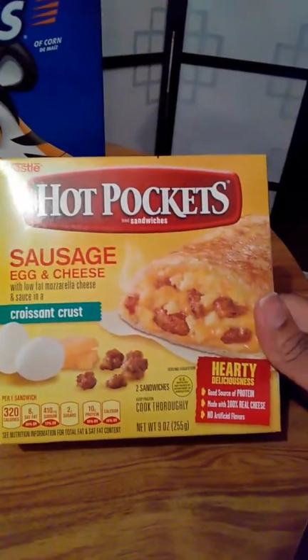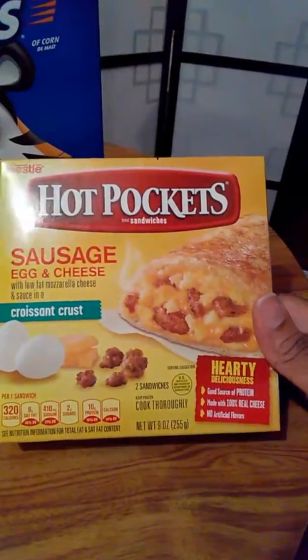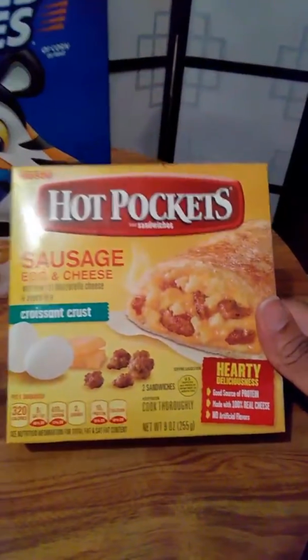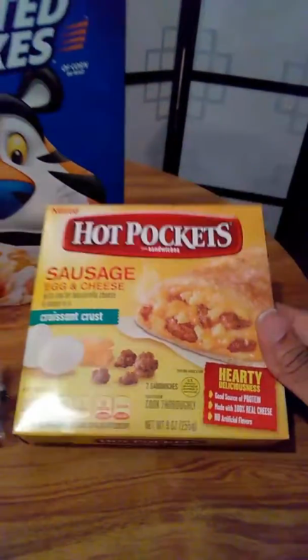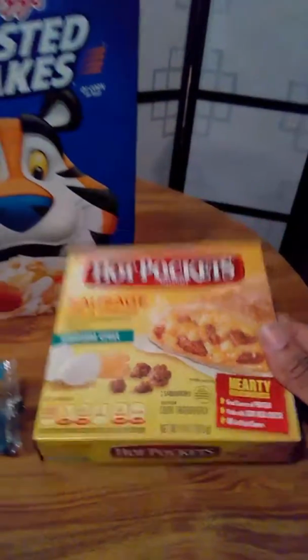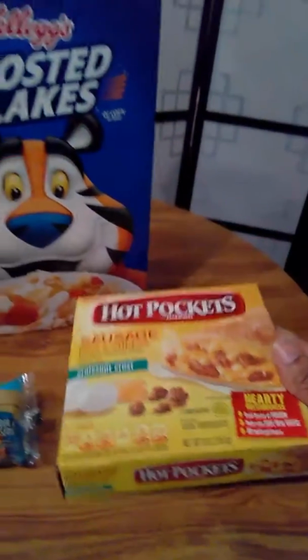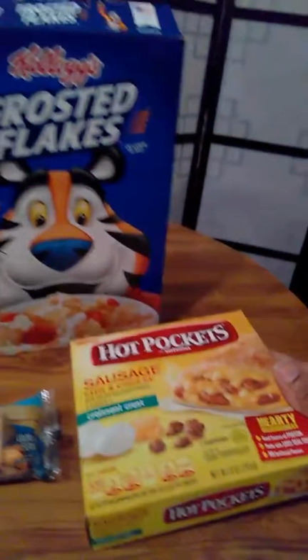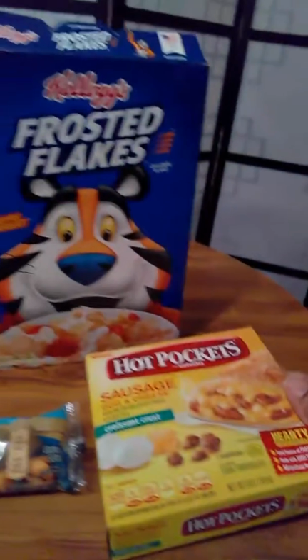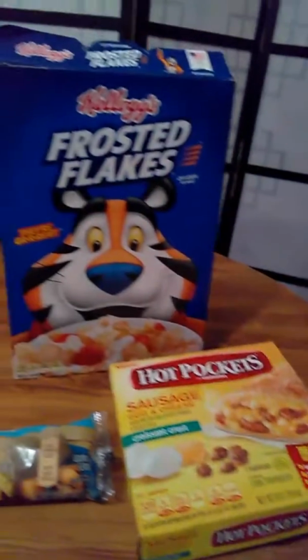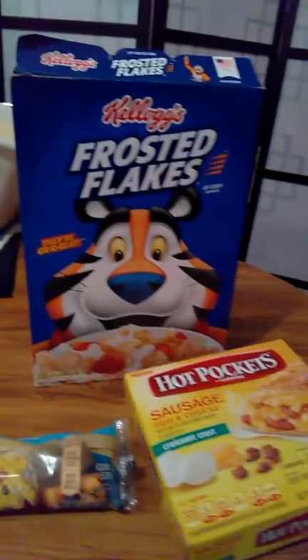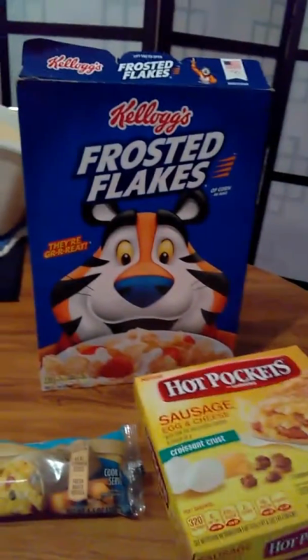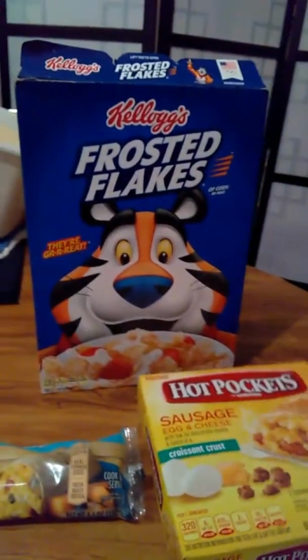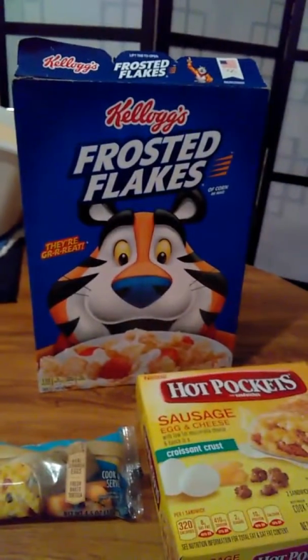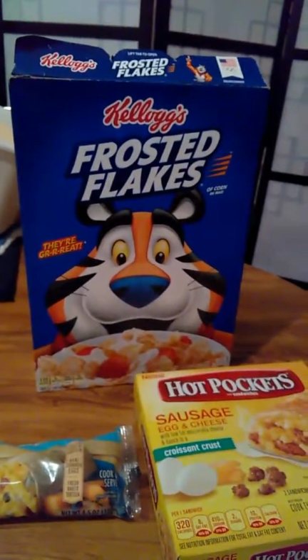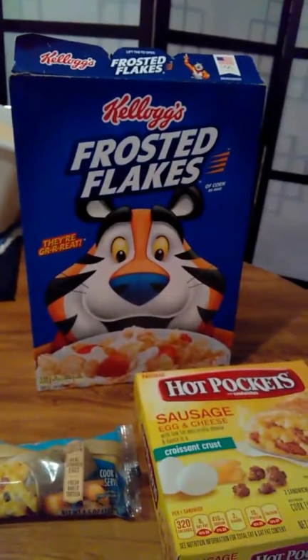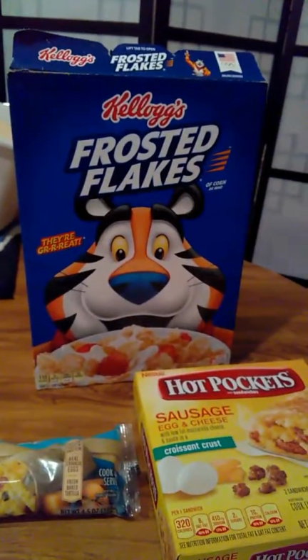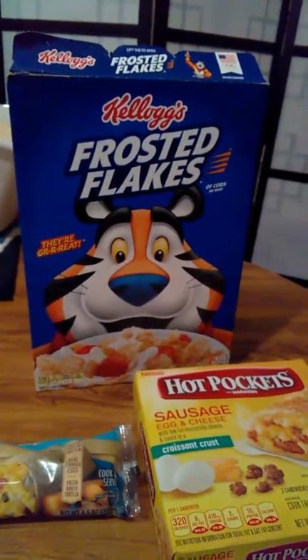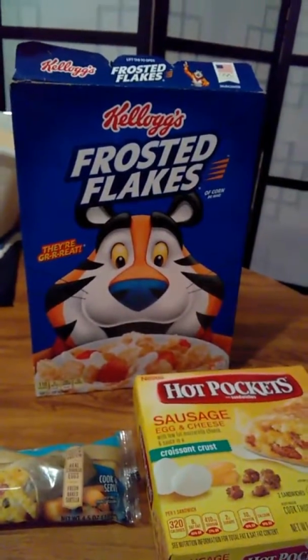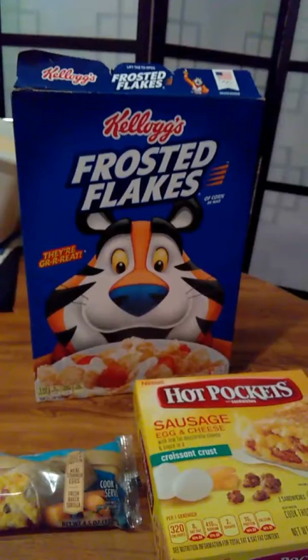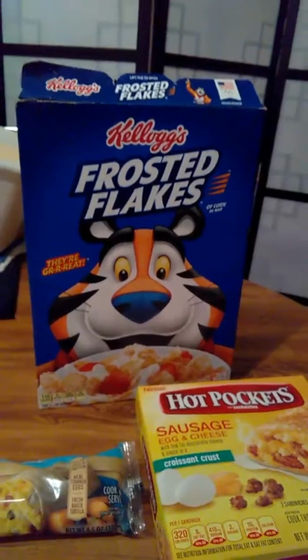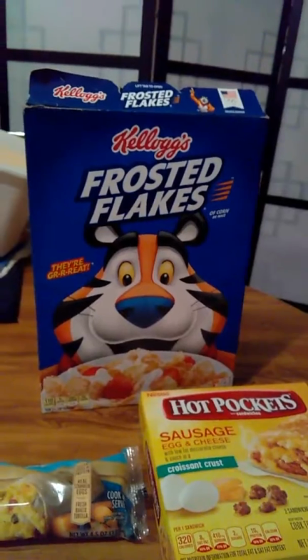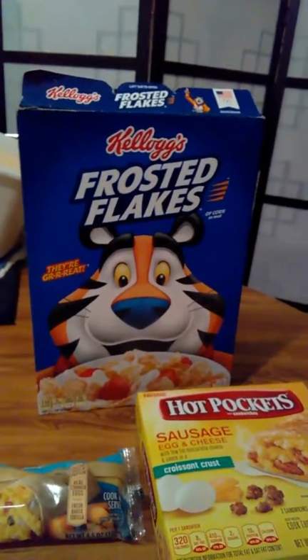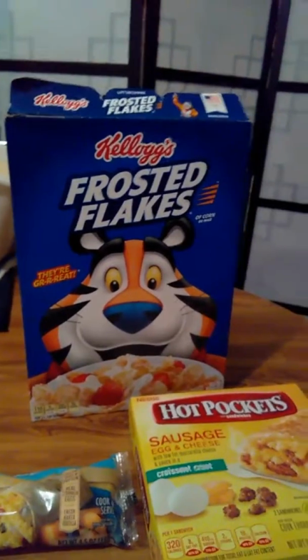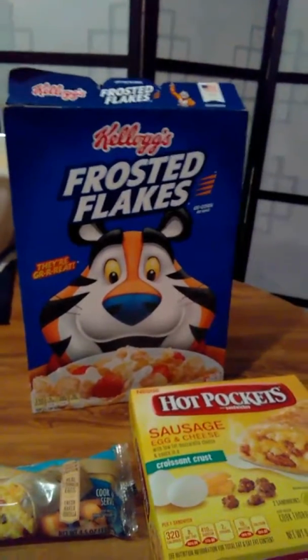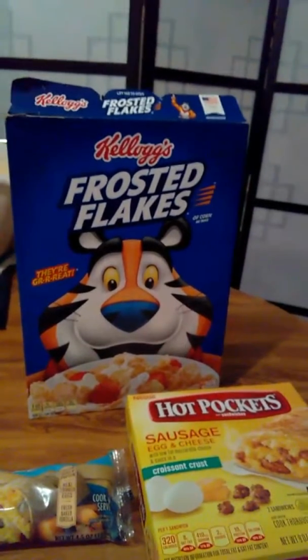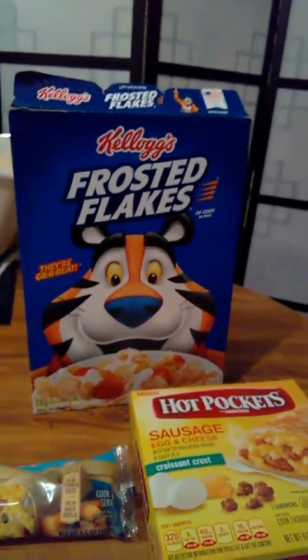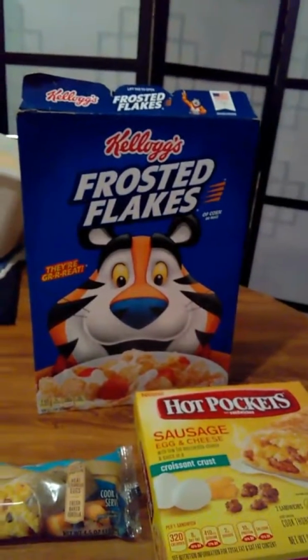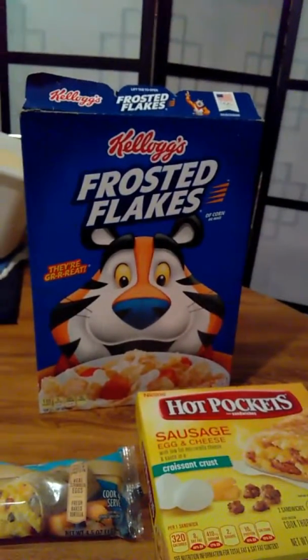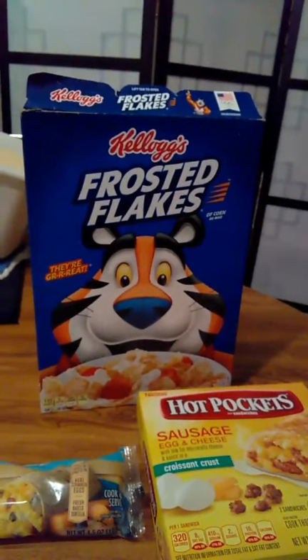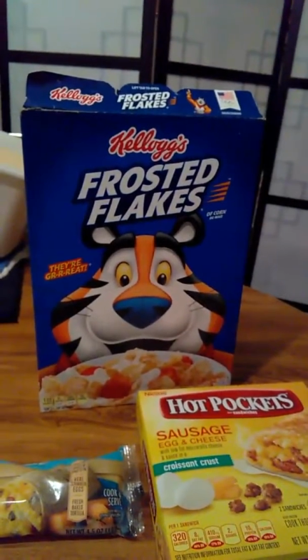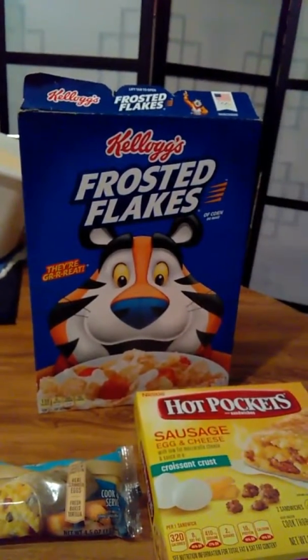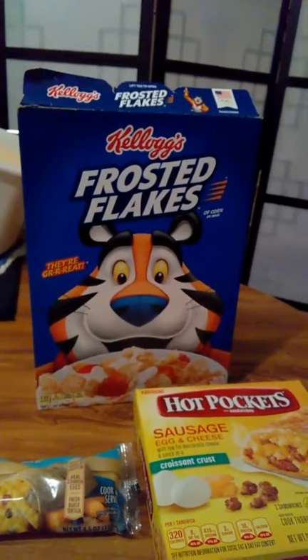So those are my favorite breakfast foods out there. Take care, peace.